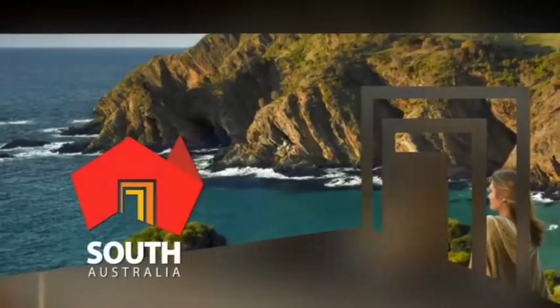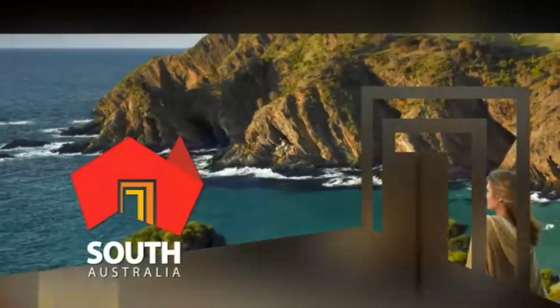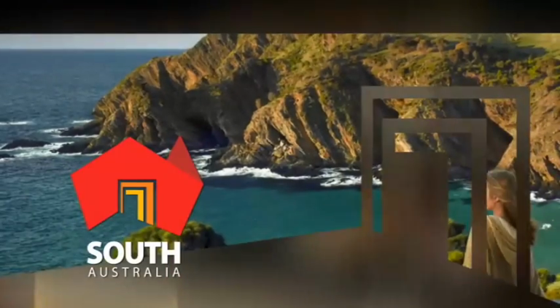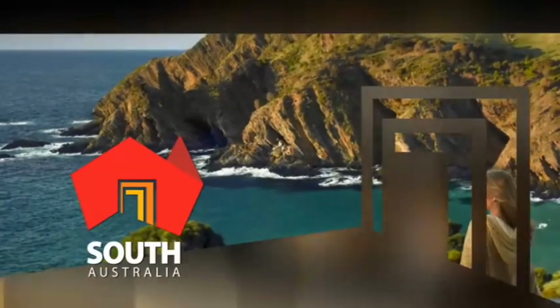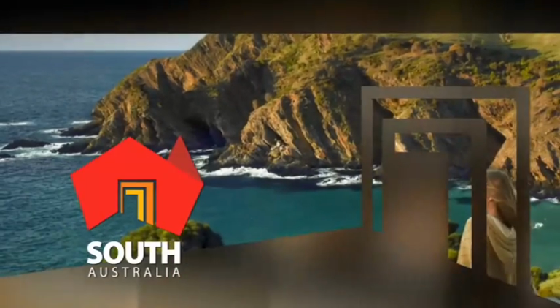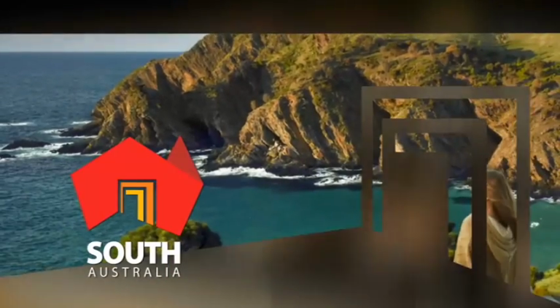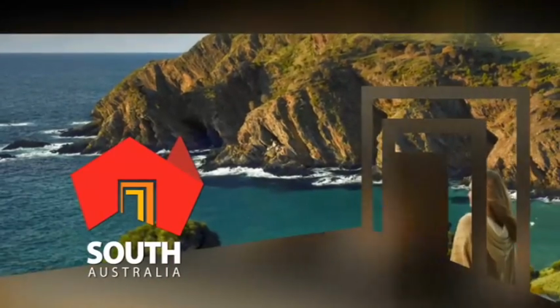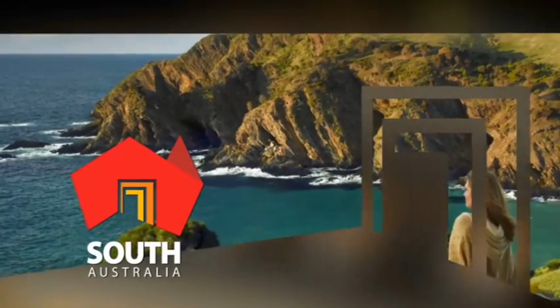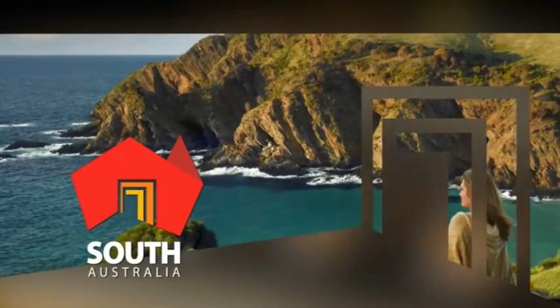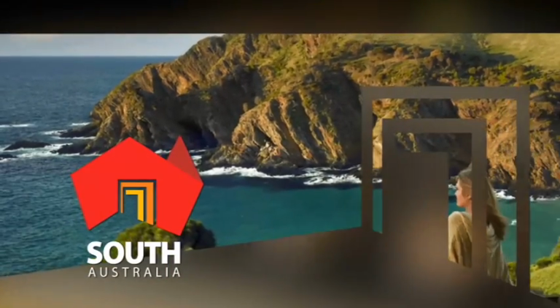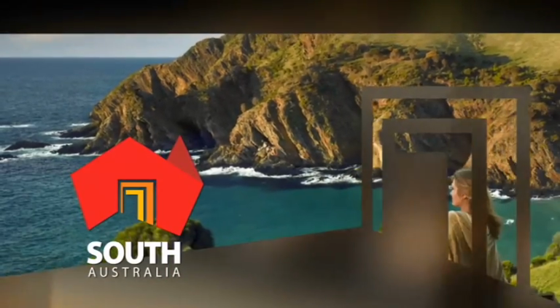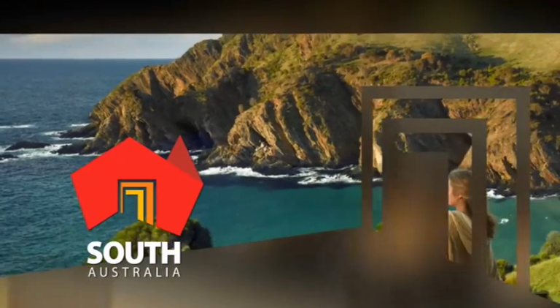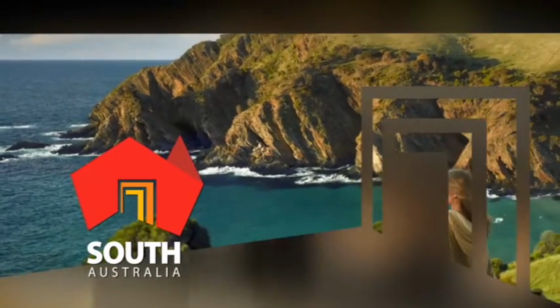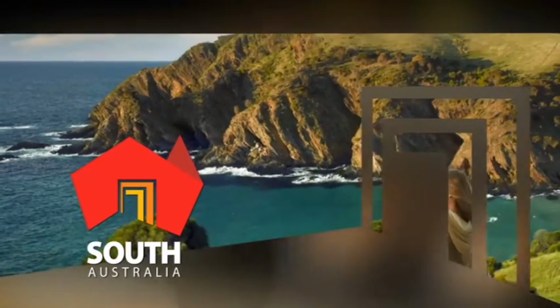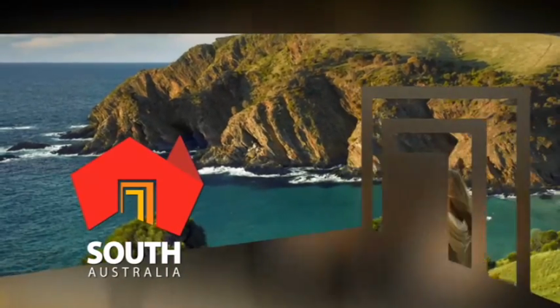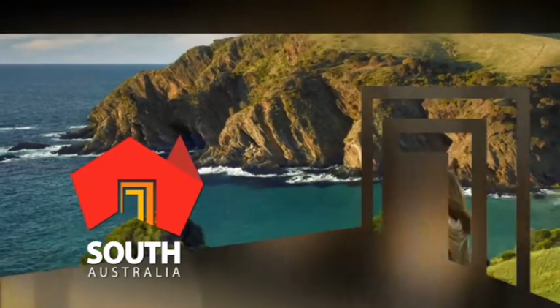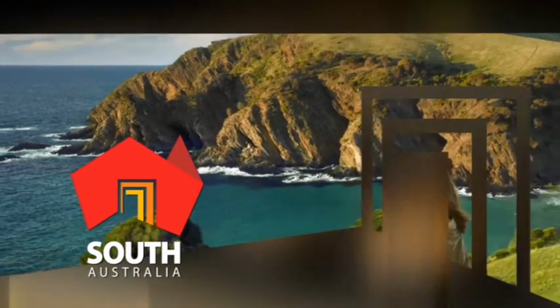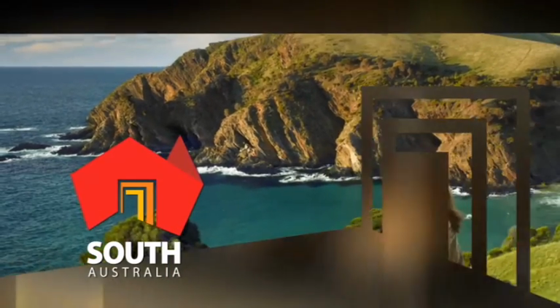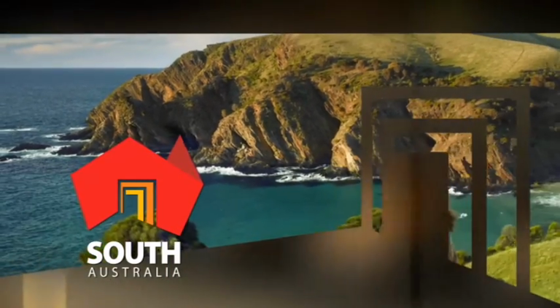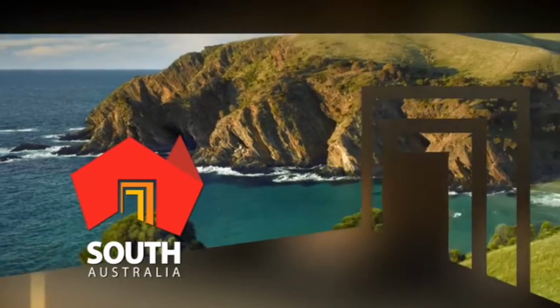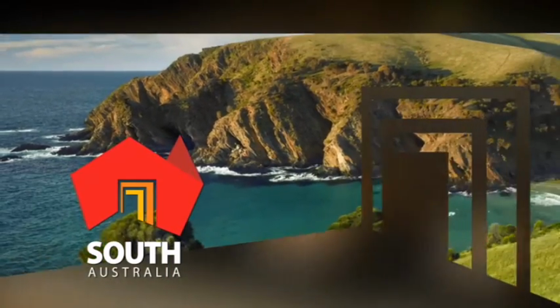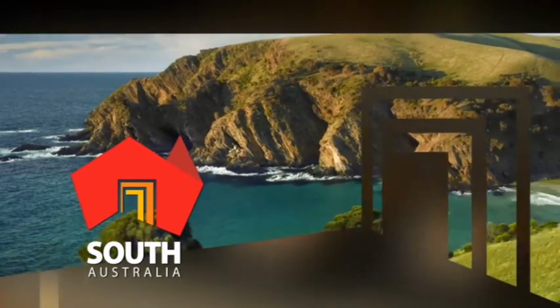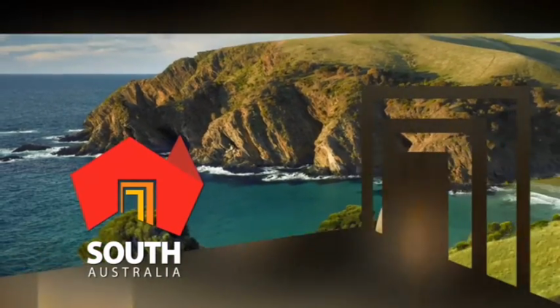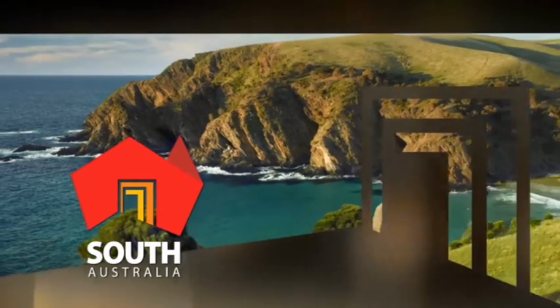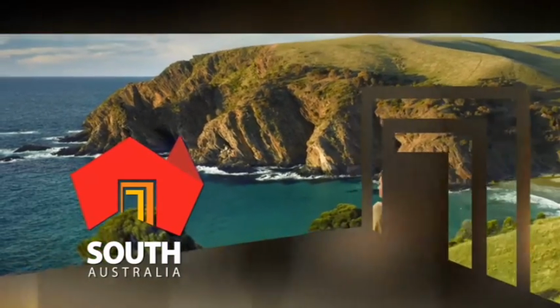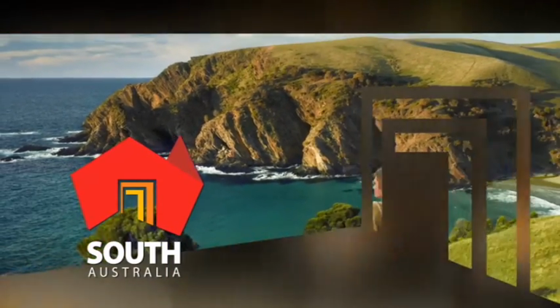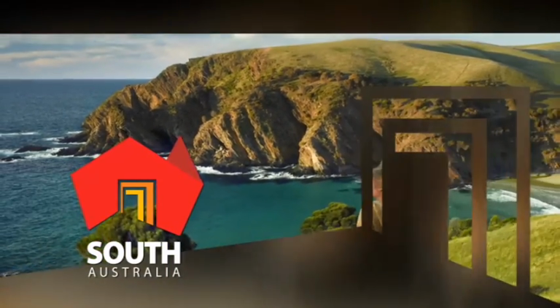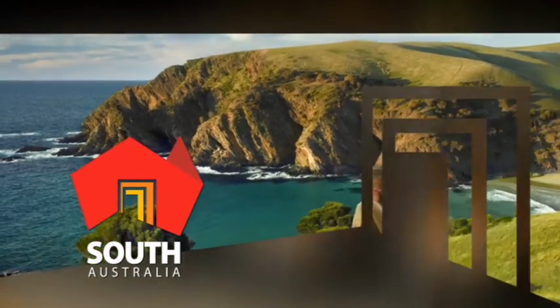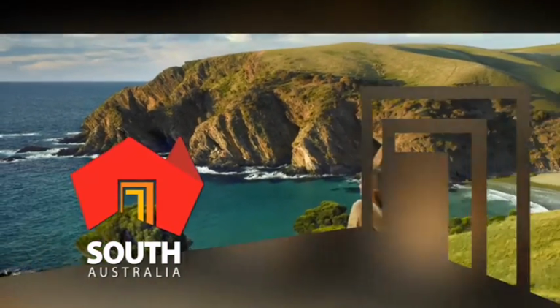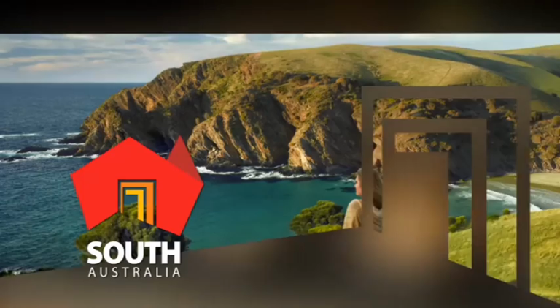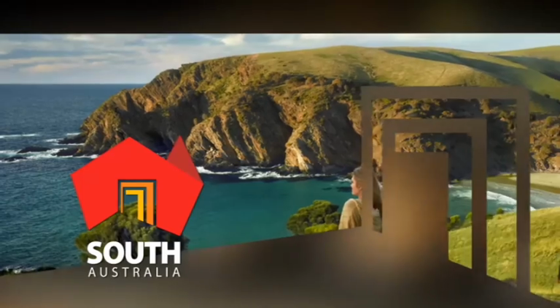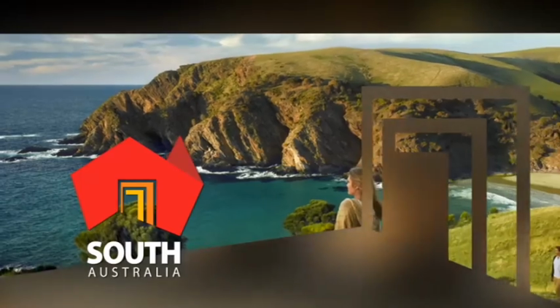Seen it on SA Life? Go find it in your backyard at southaustralia.com.